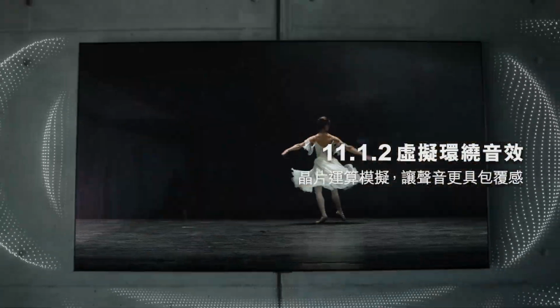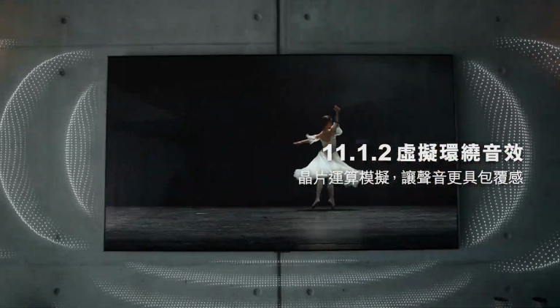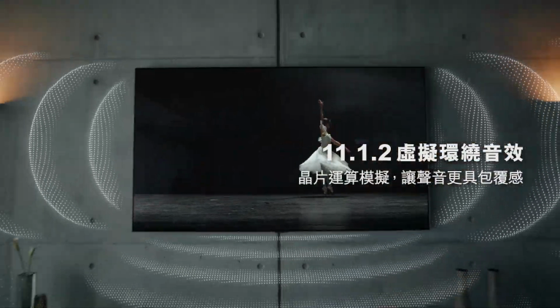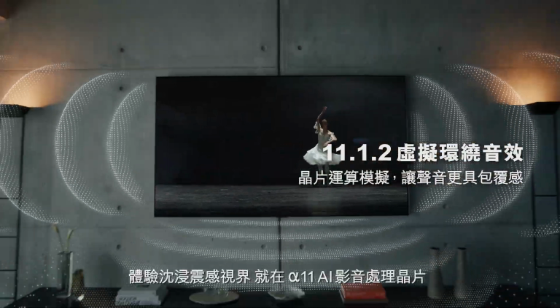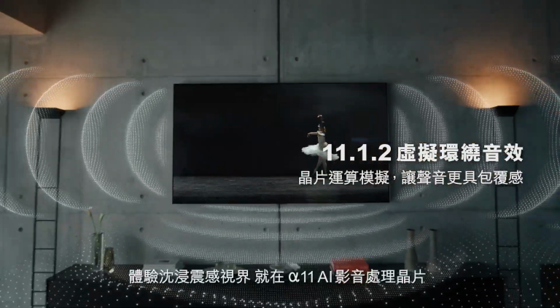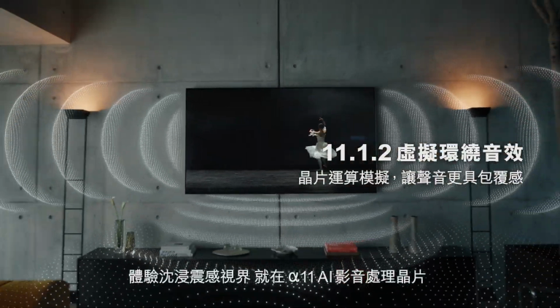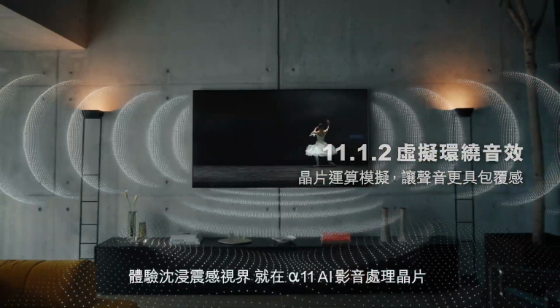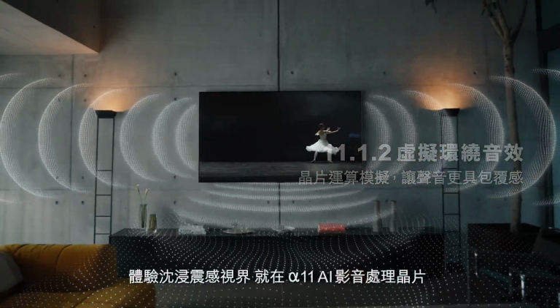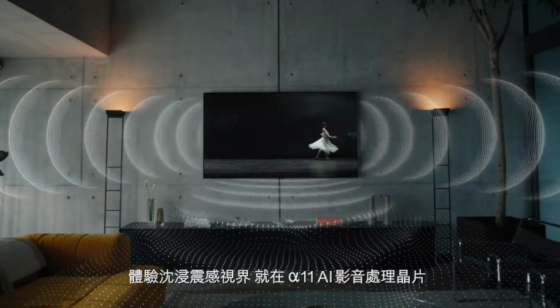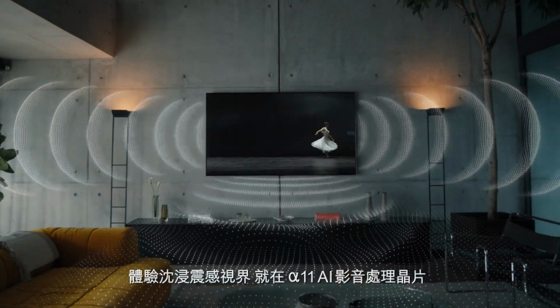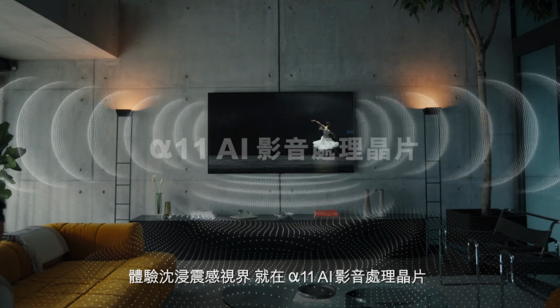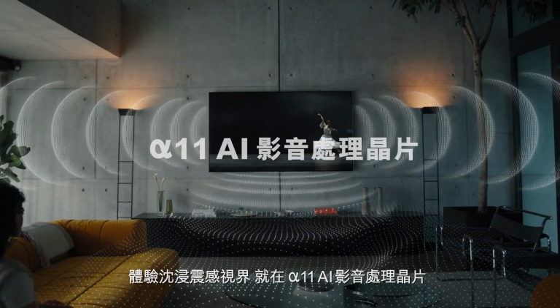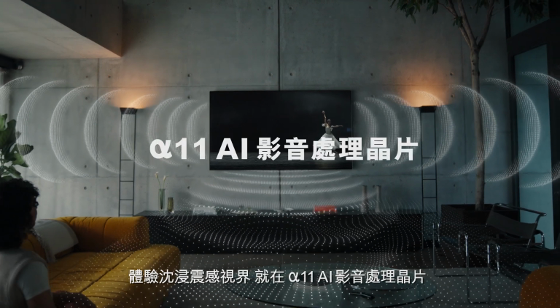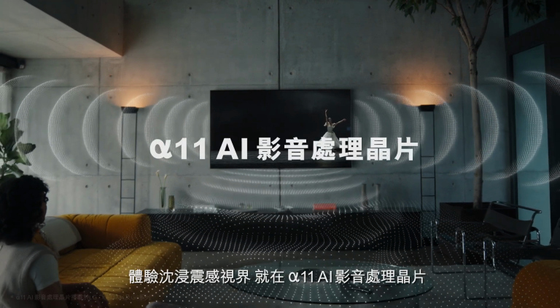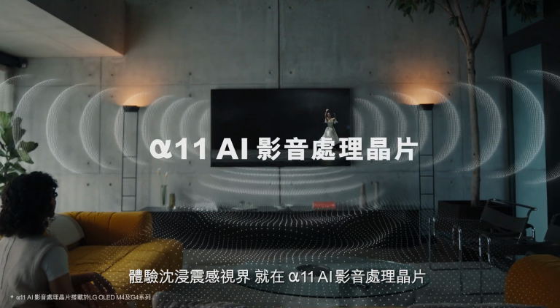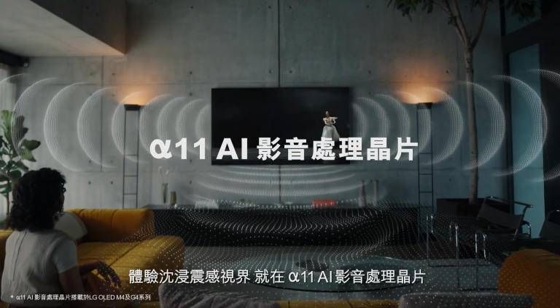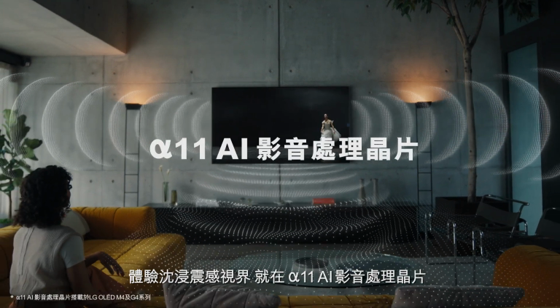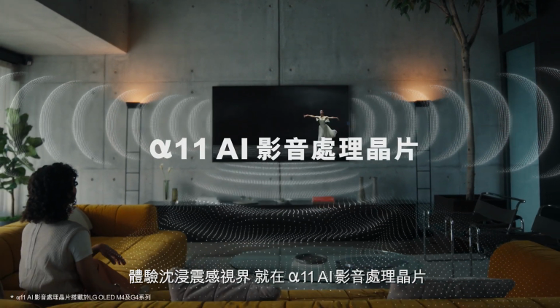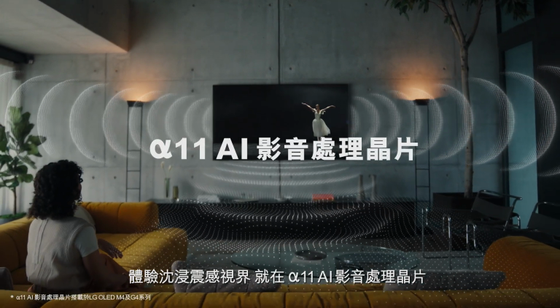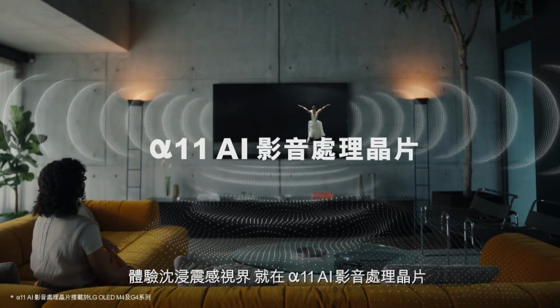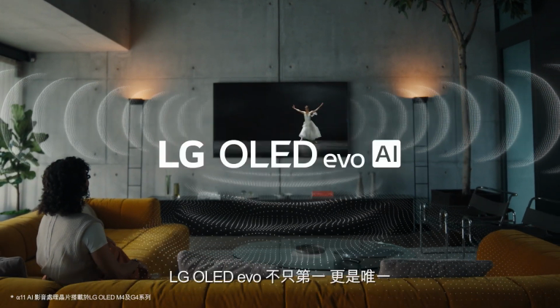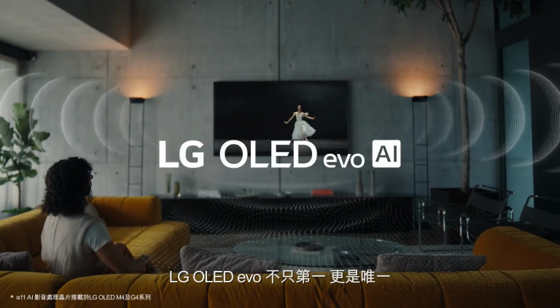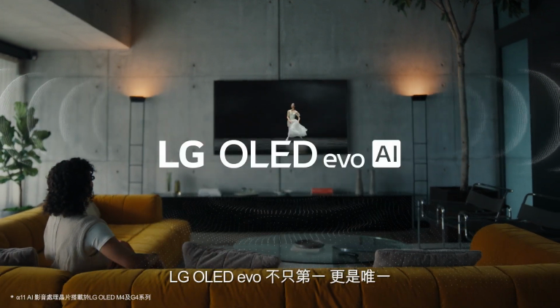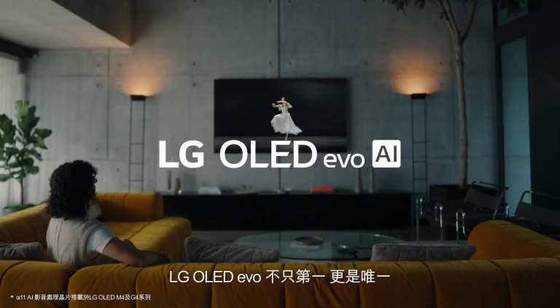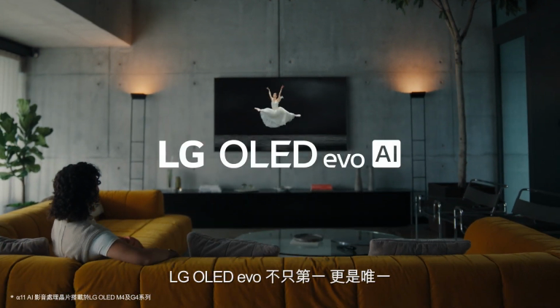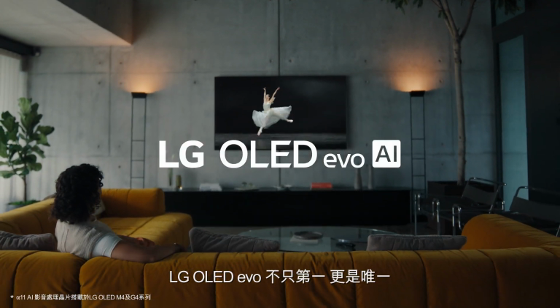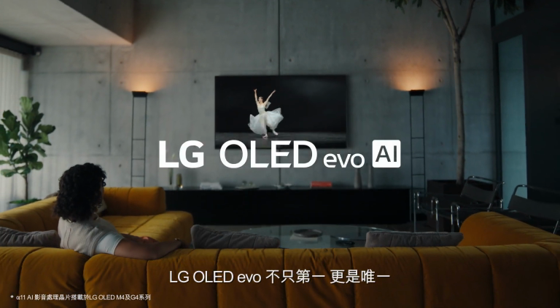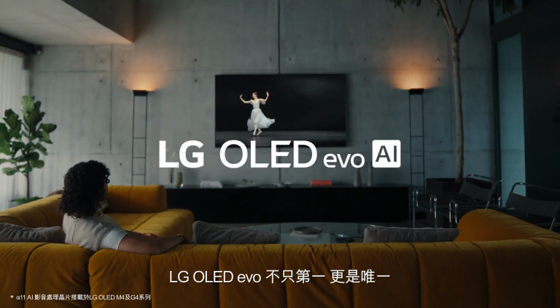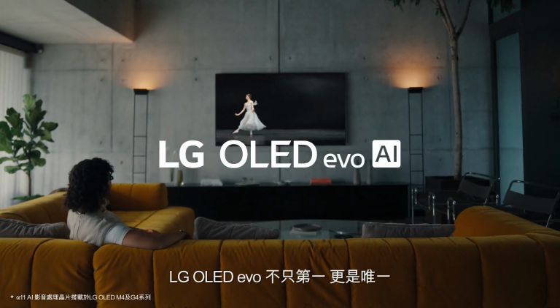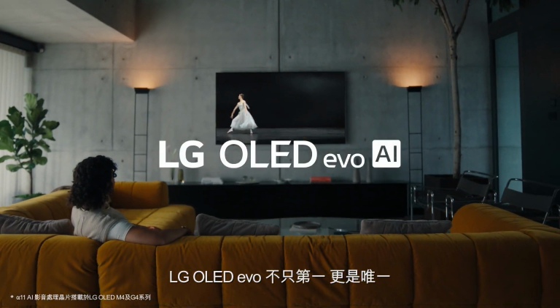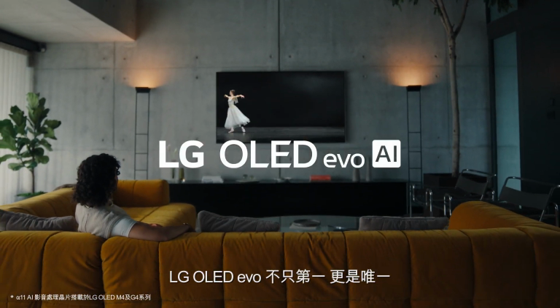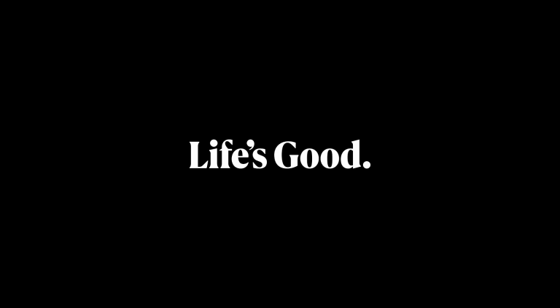But you can find me, the Alpha 11 AI processor, only in the LG OLED EVO.